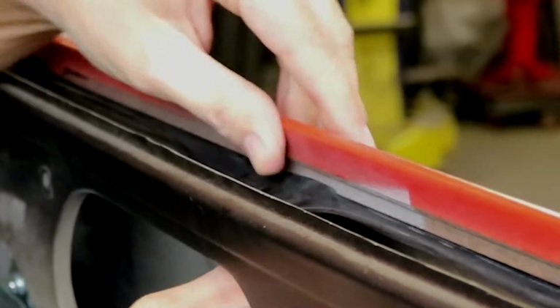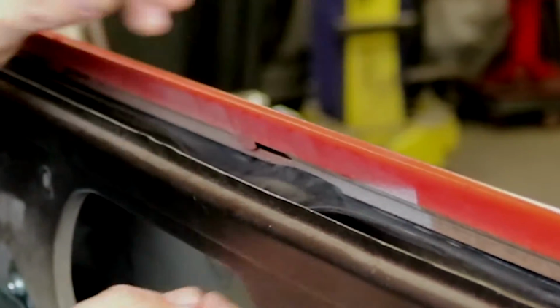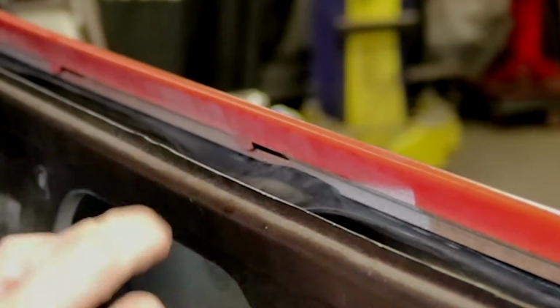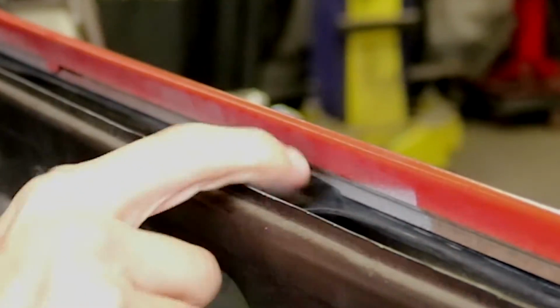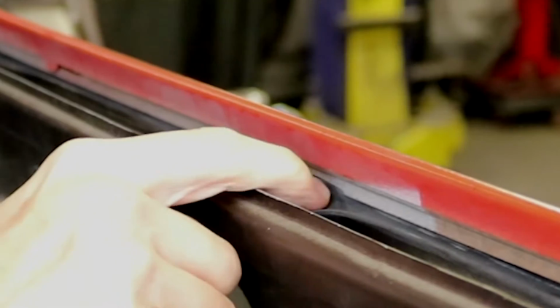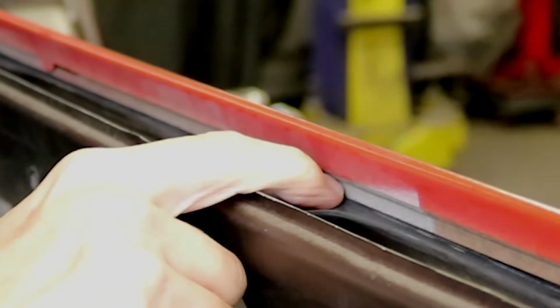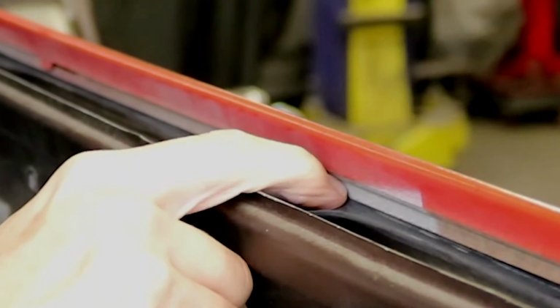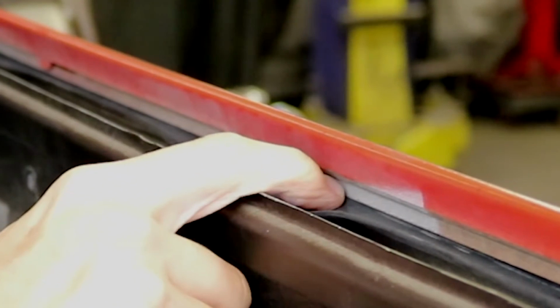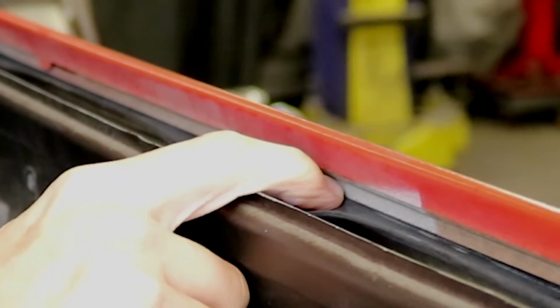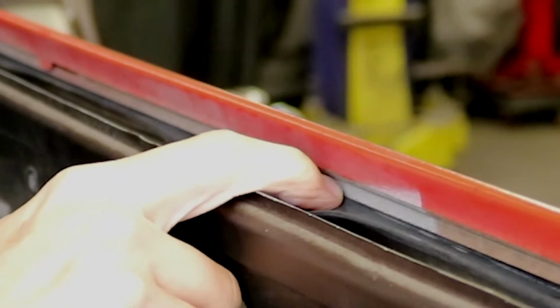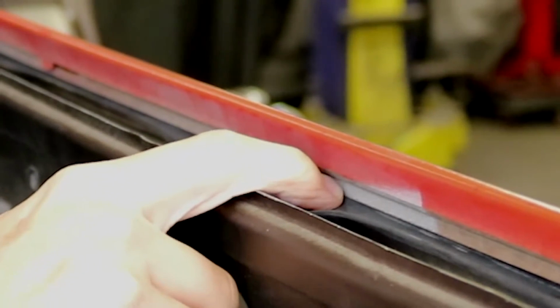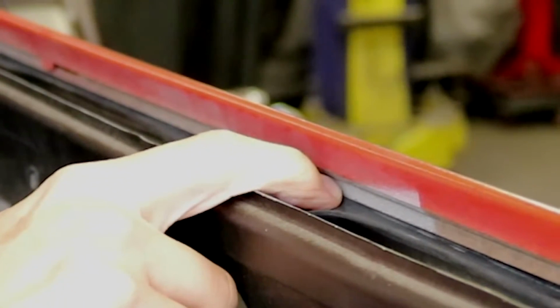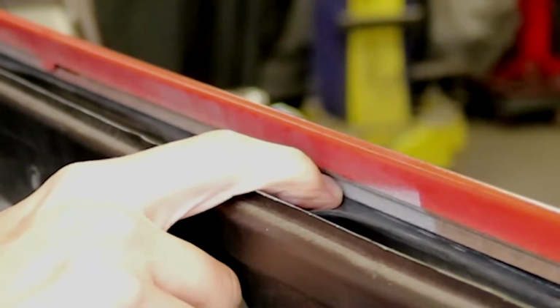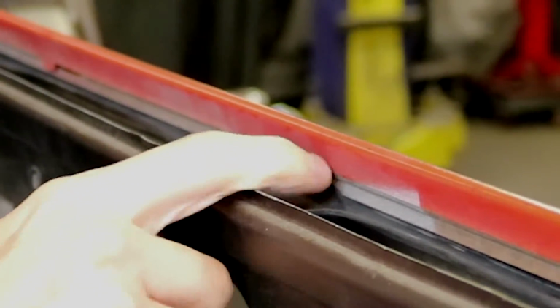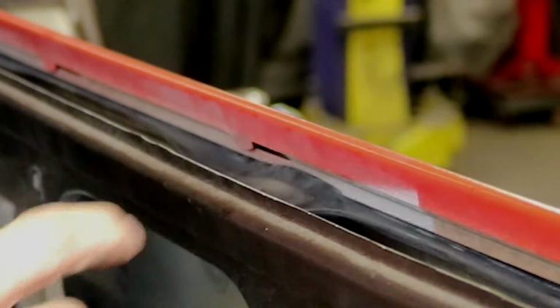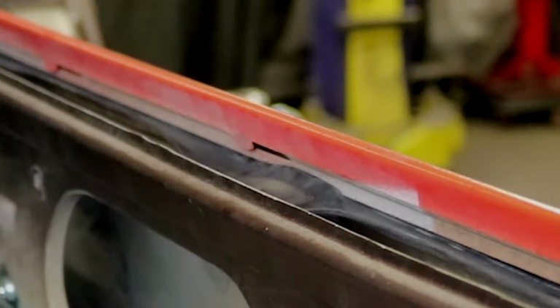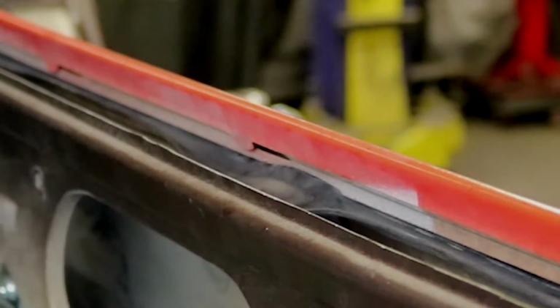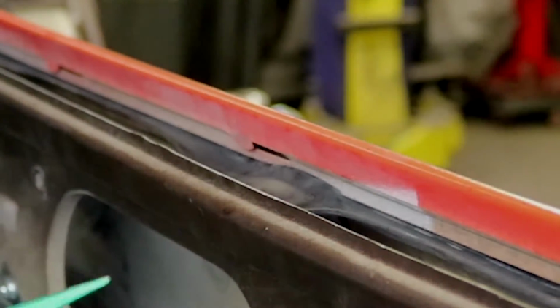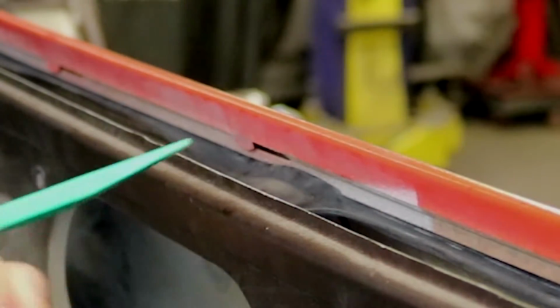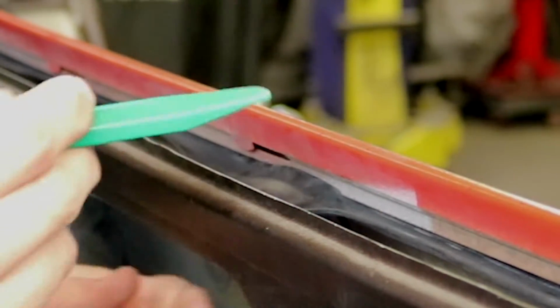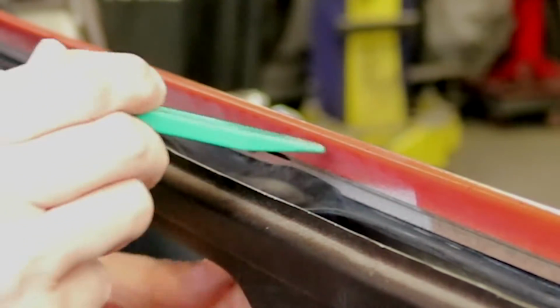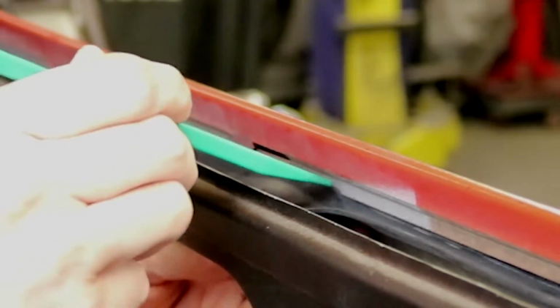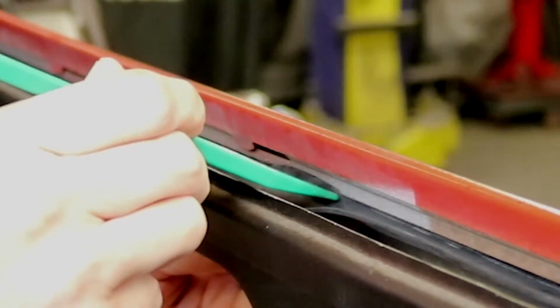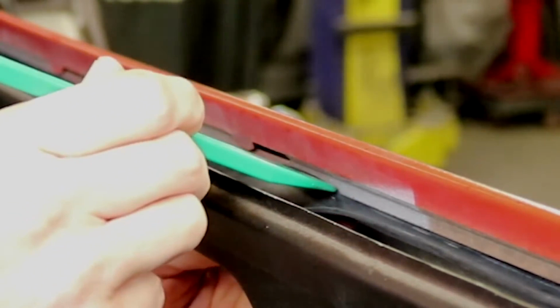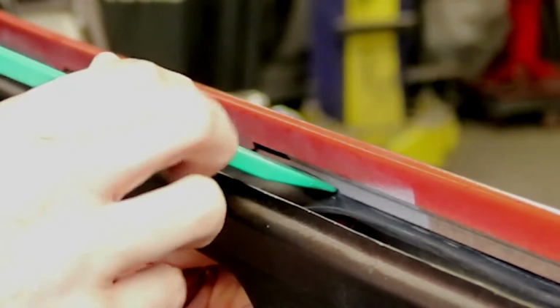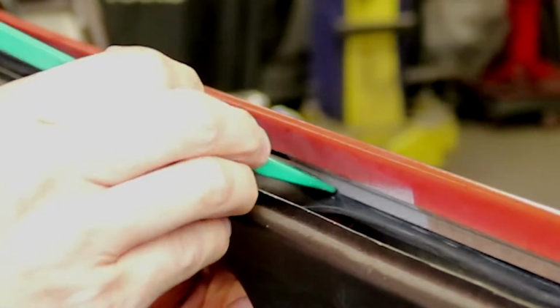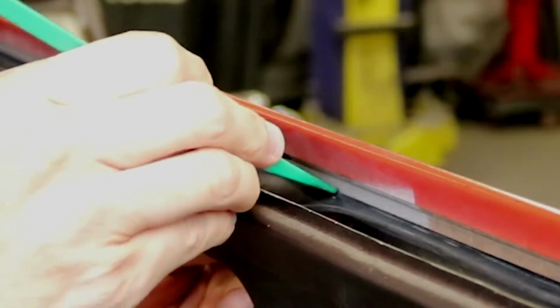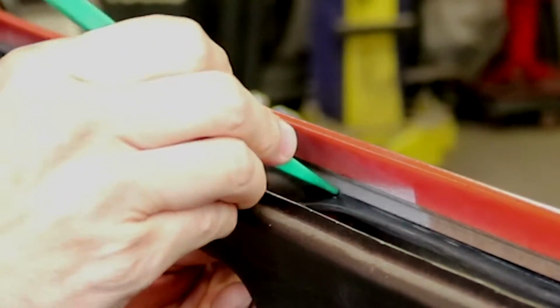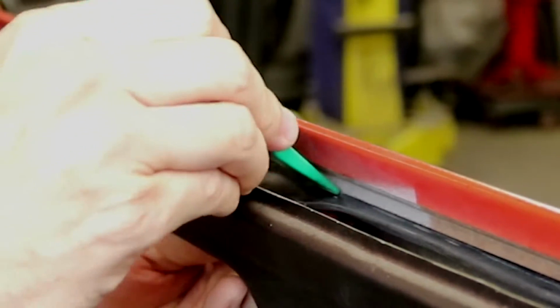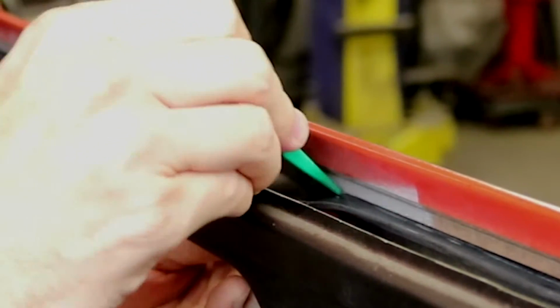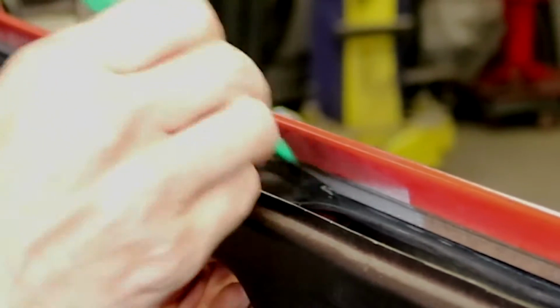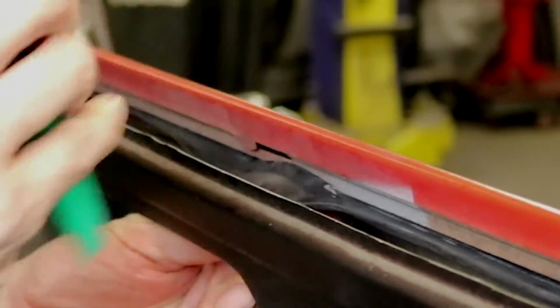It's binding up a little bit right there, so I'll take a weatherstrip tool and kind of work it right into the groove here.